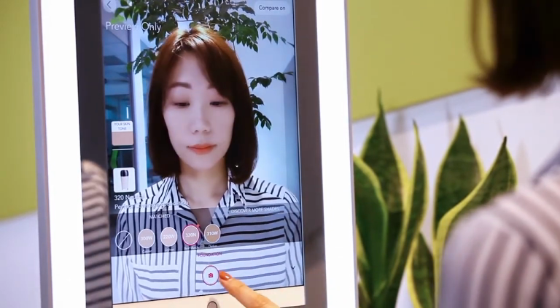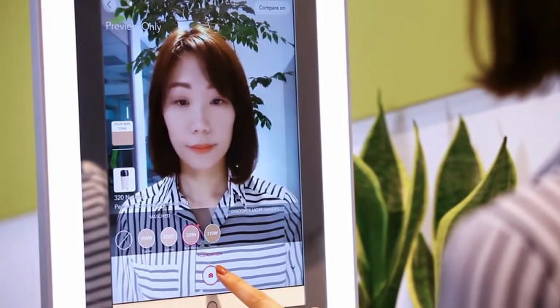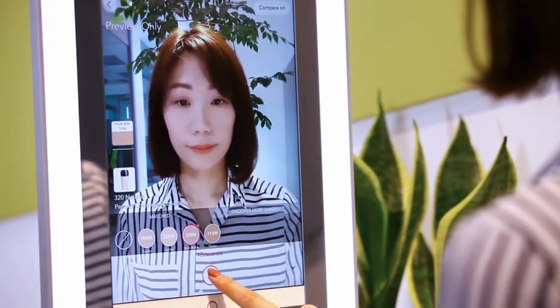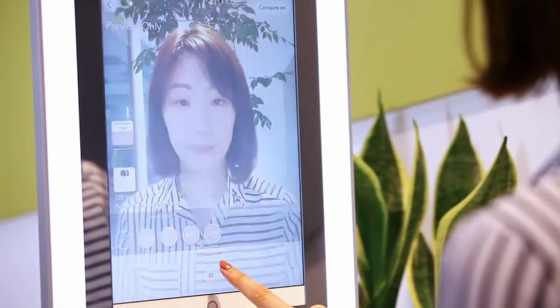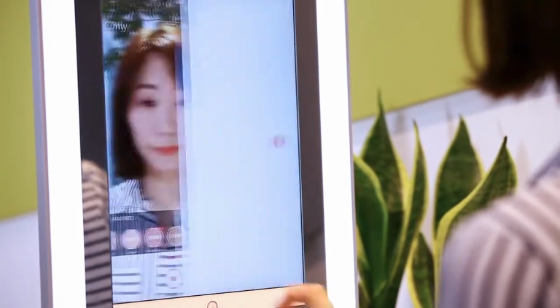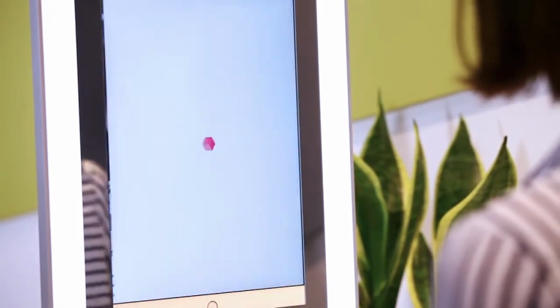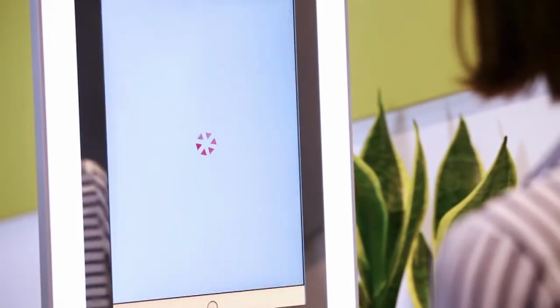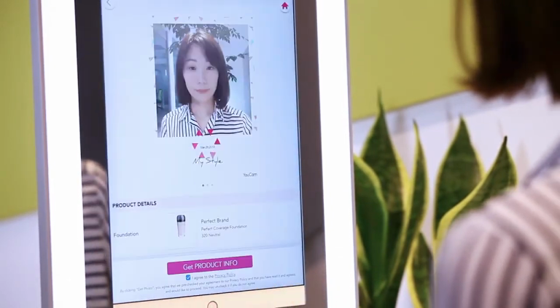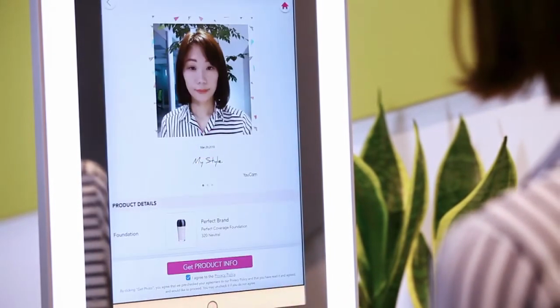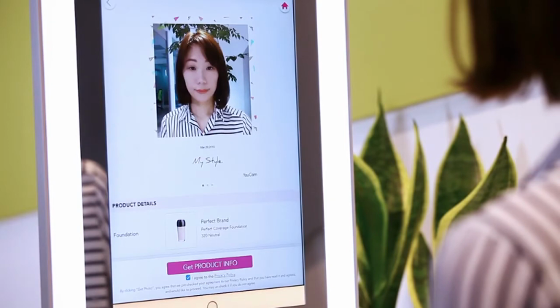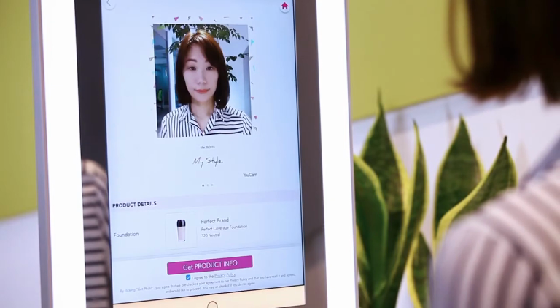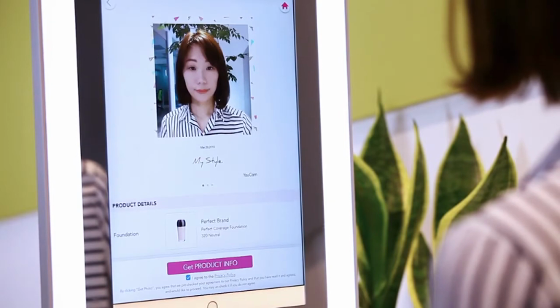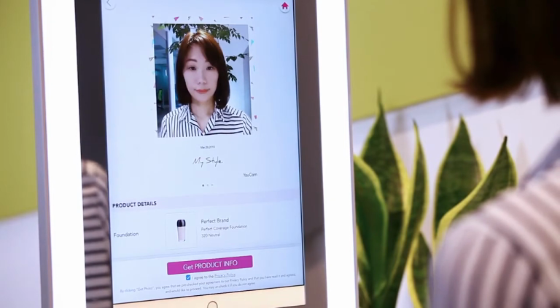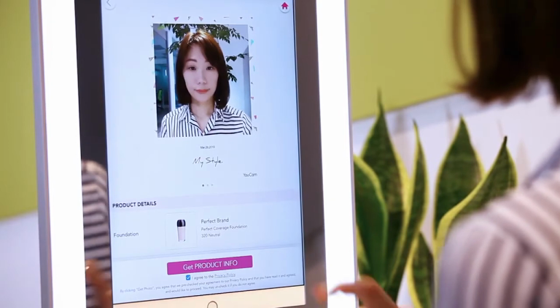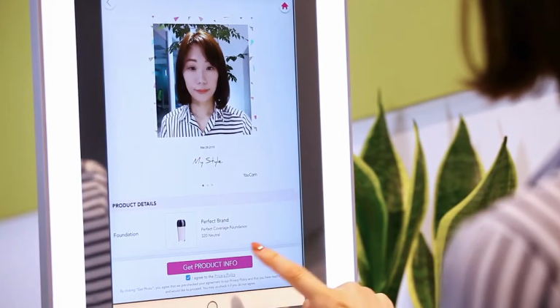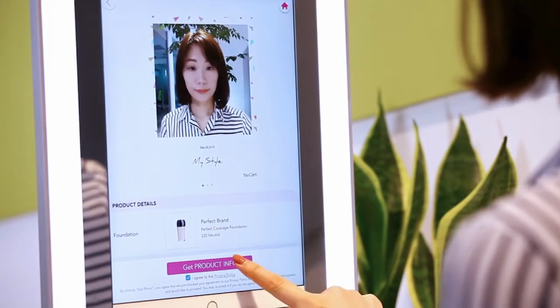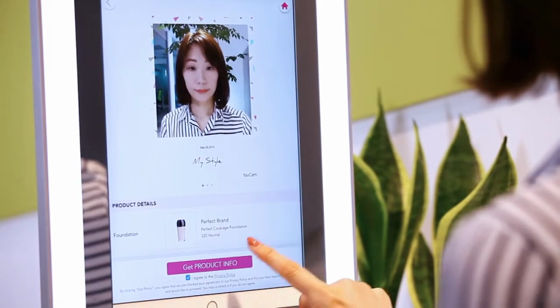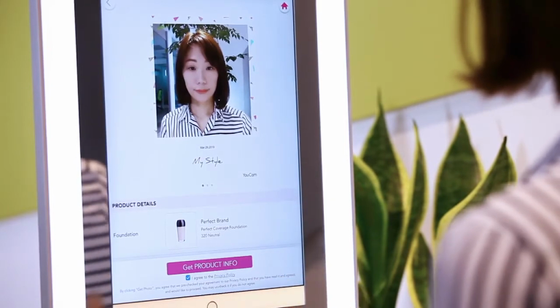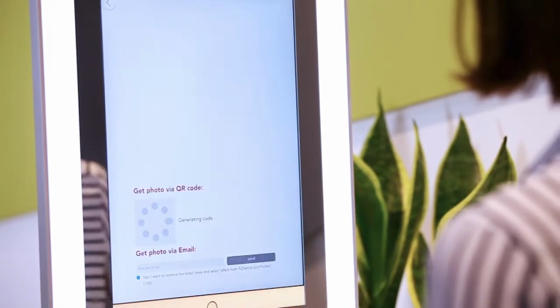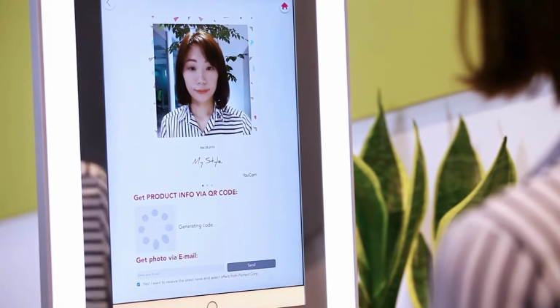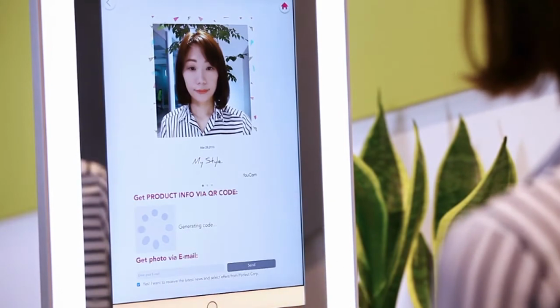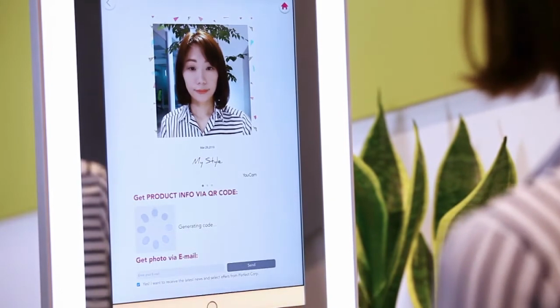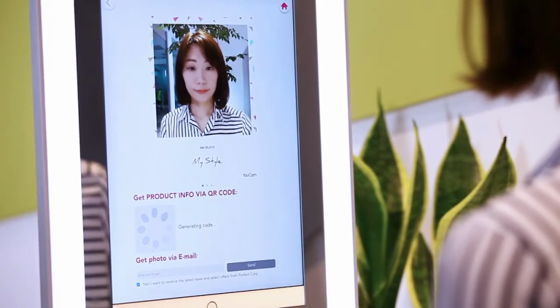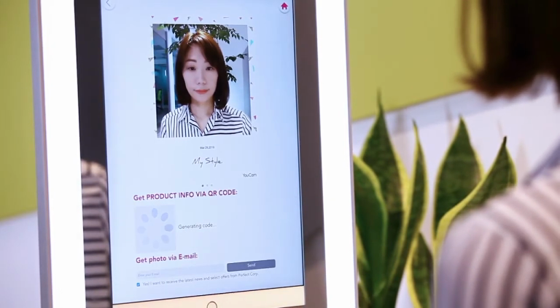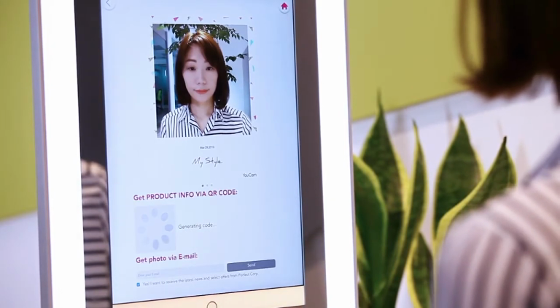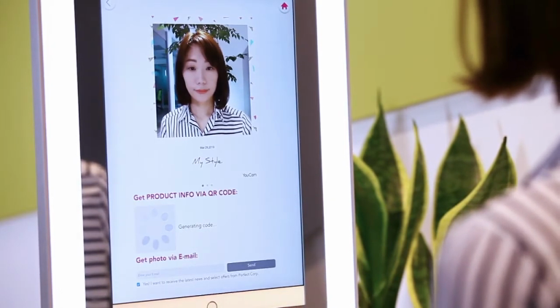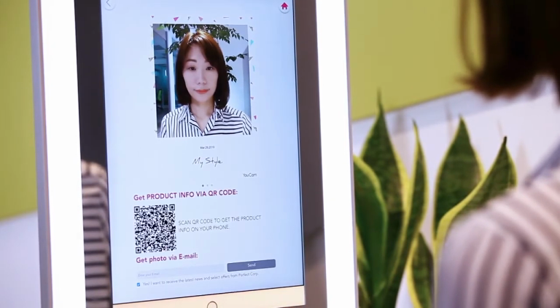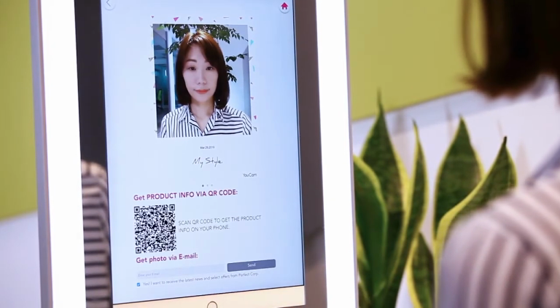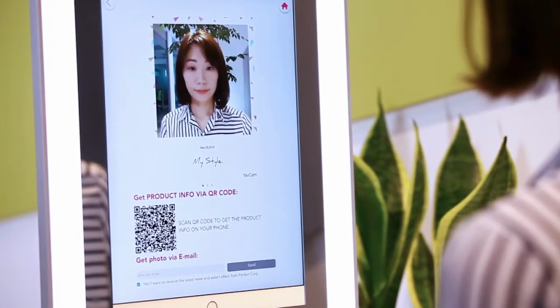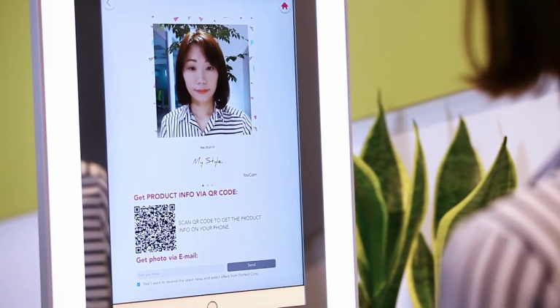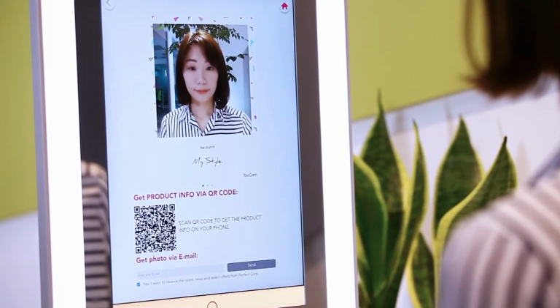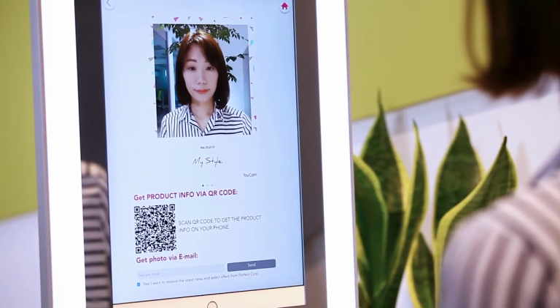Finally, take a photo to conveniently save the product information and send it by scanning the QR code or via email.